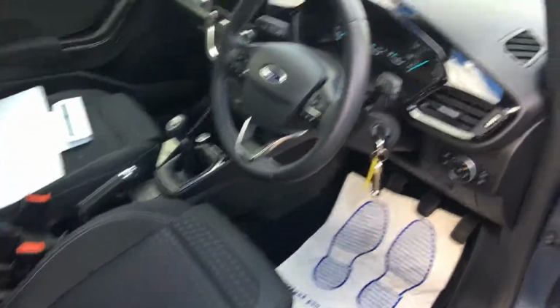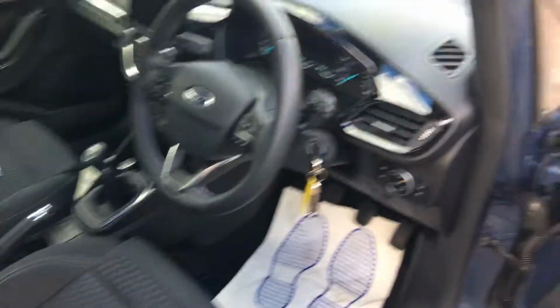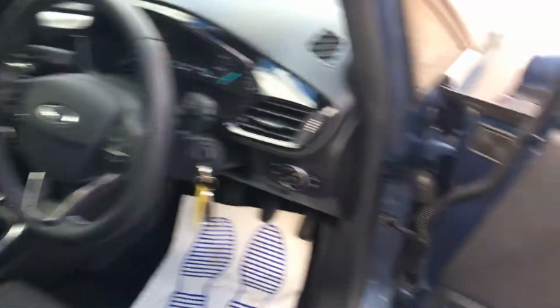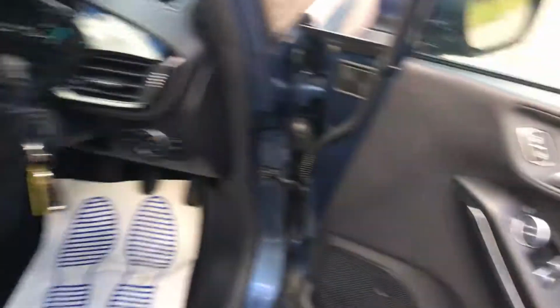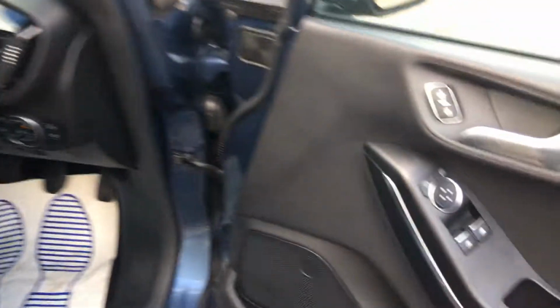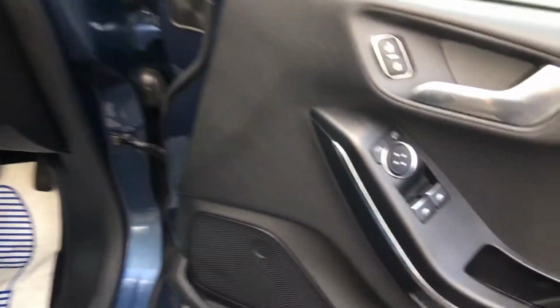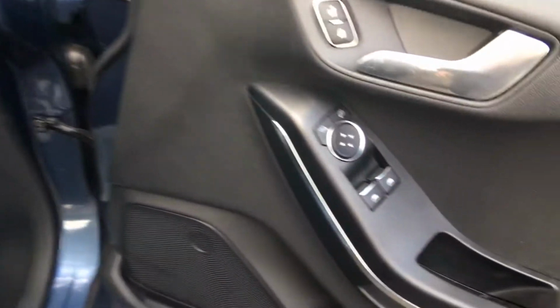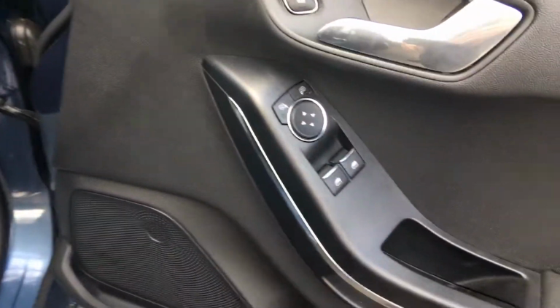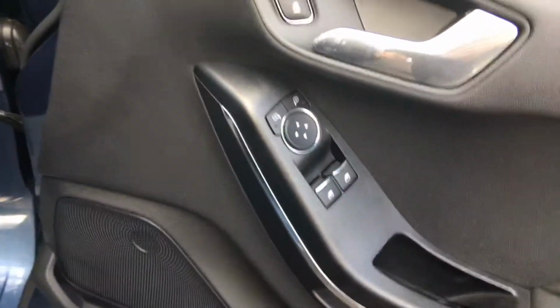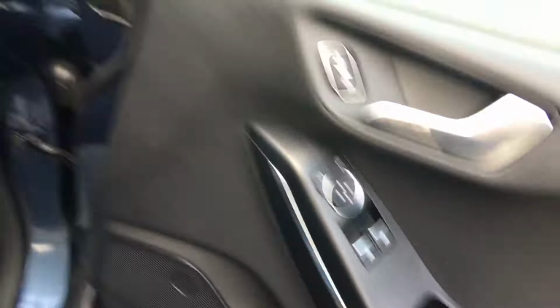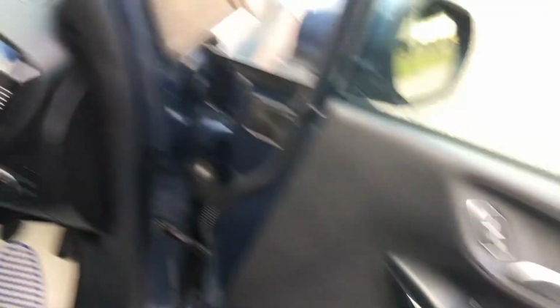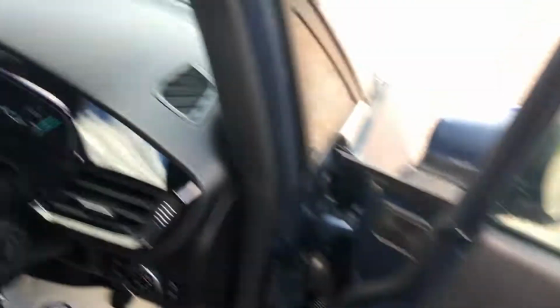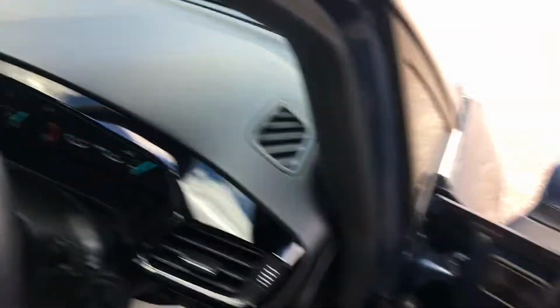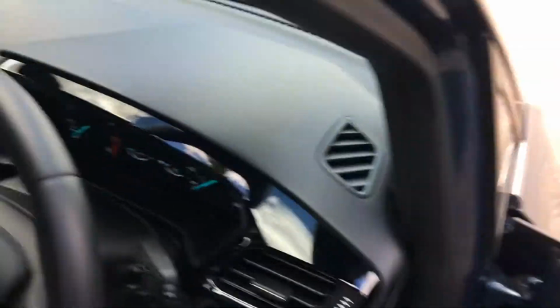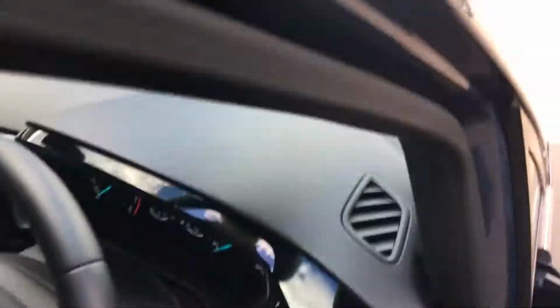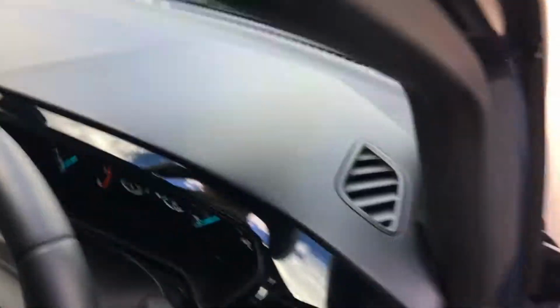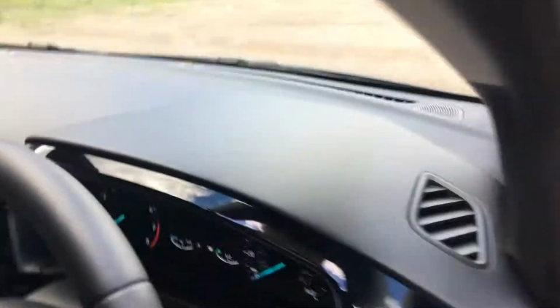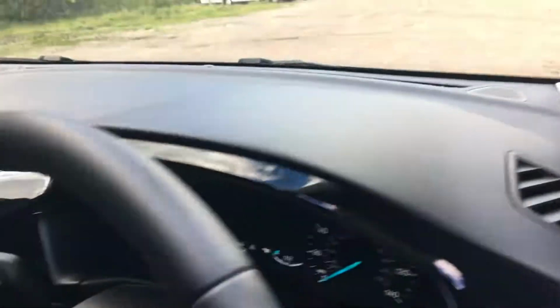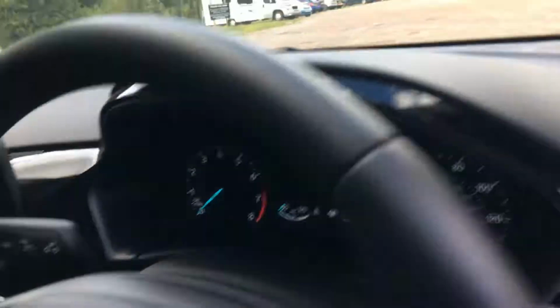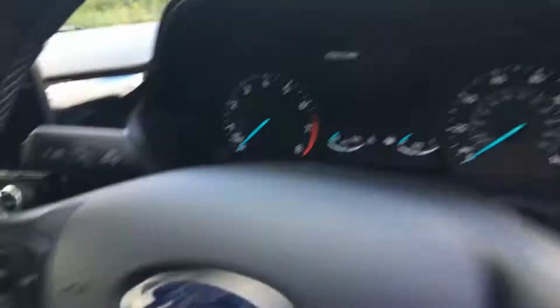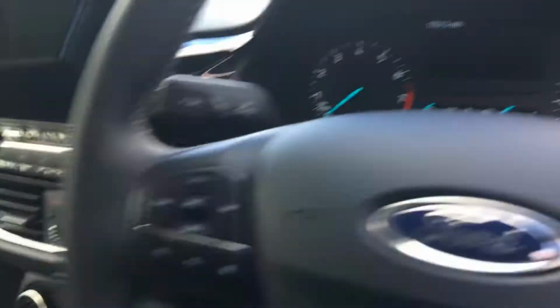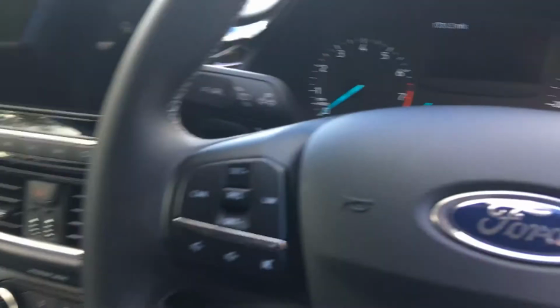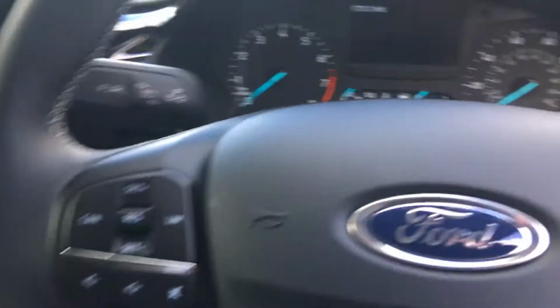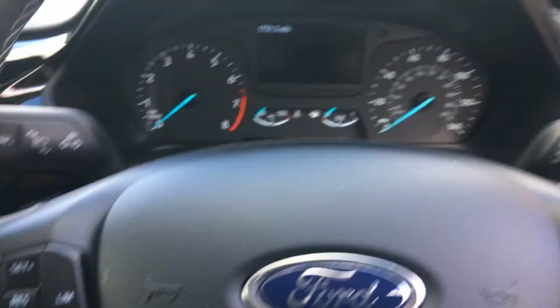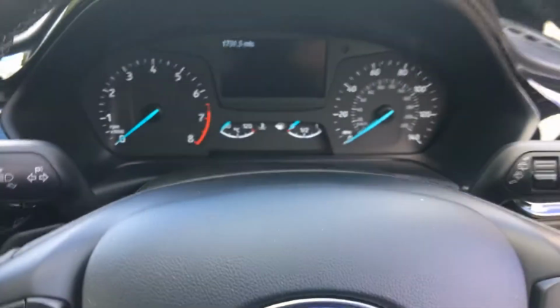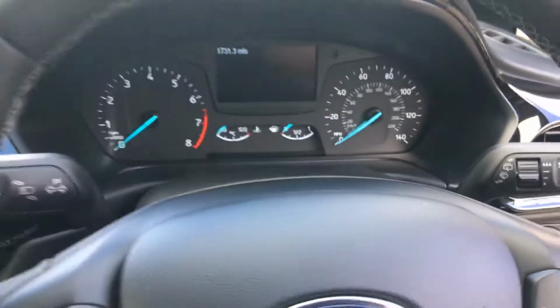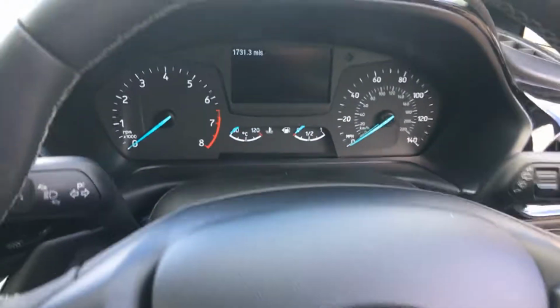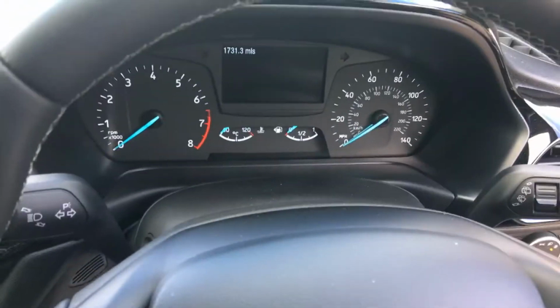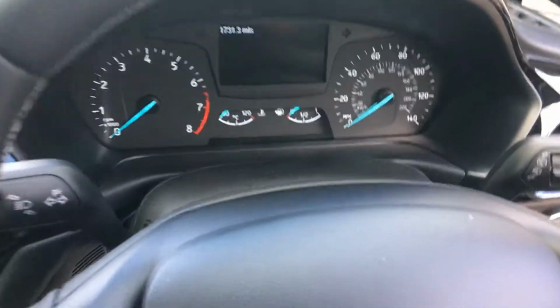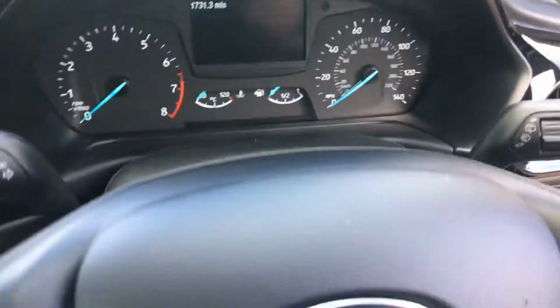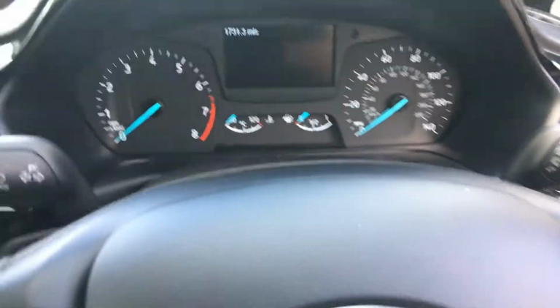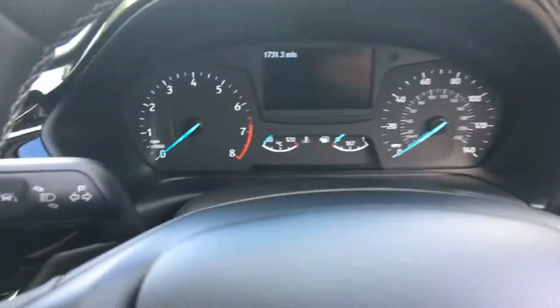Central locking, electric windows, electric mirrors, power steering, cruise control.